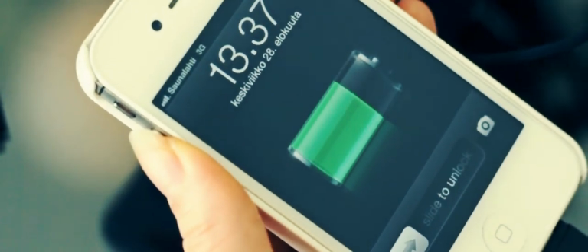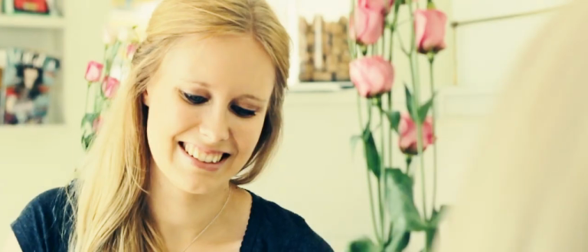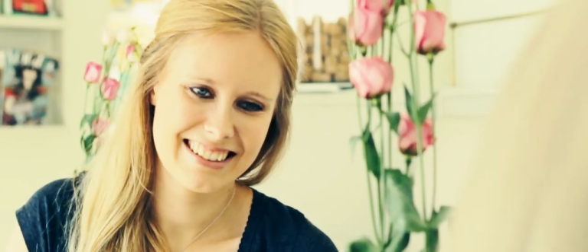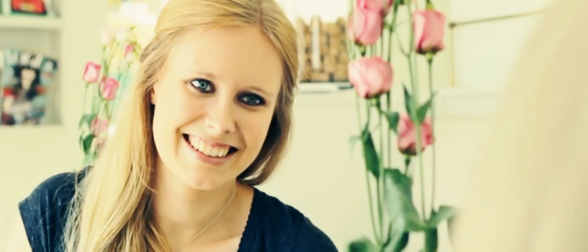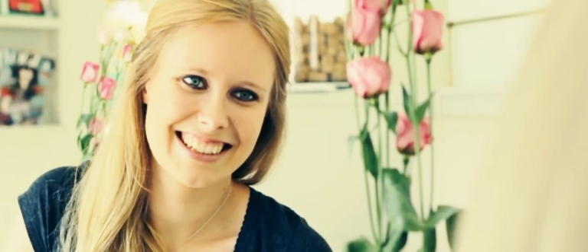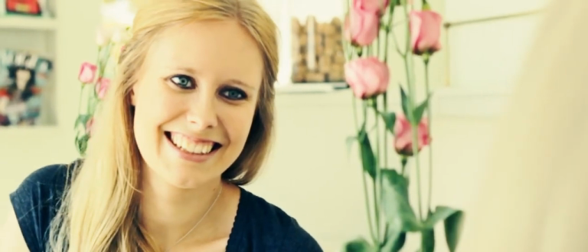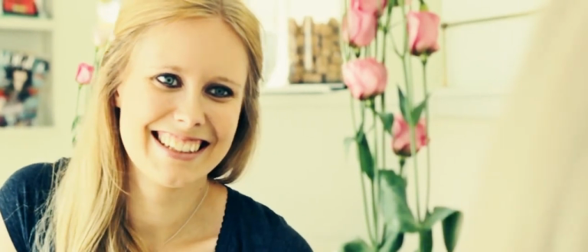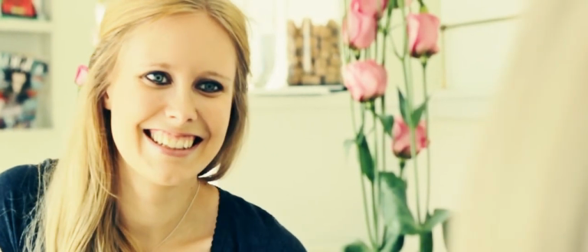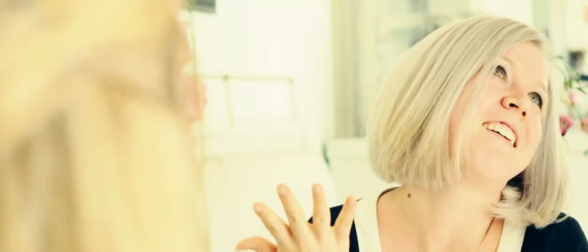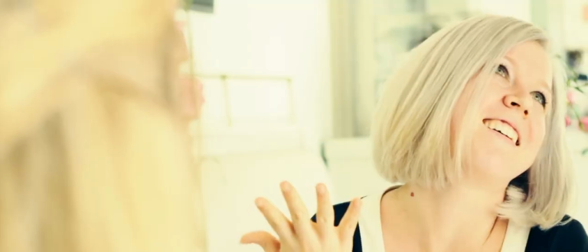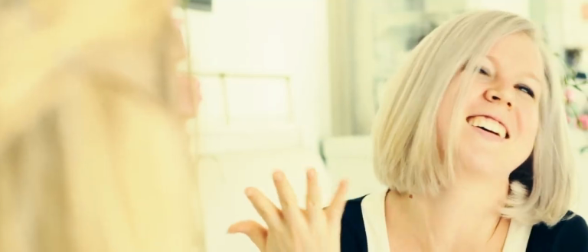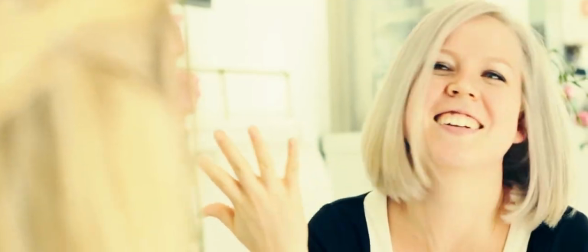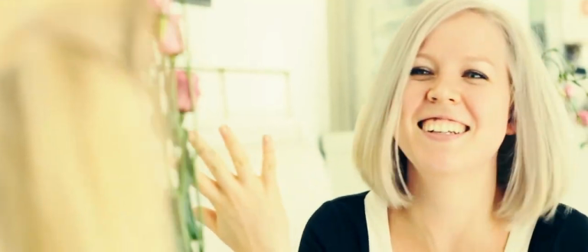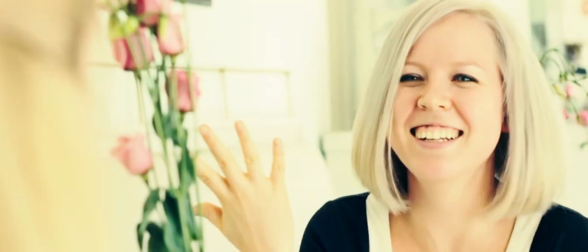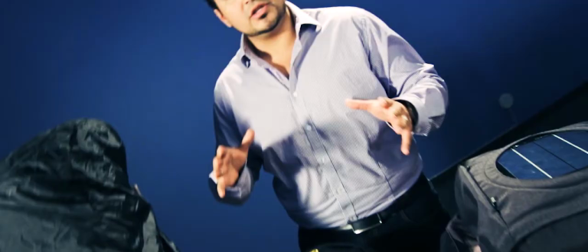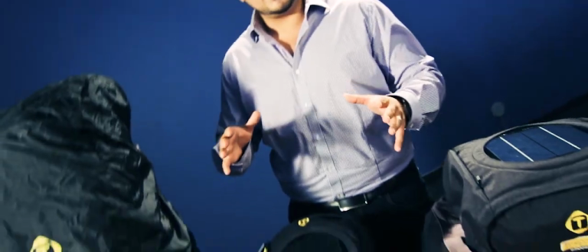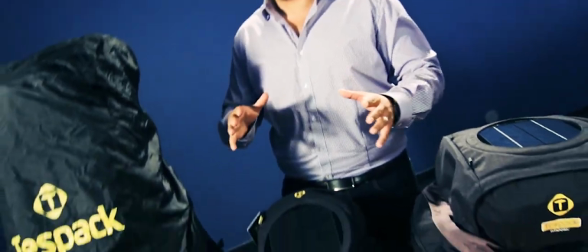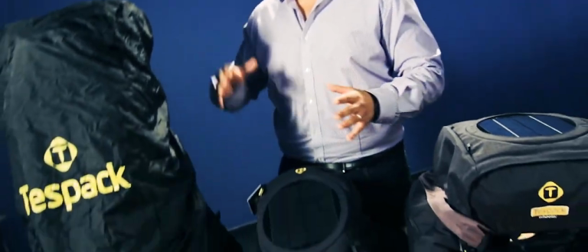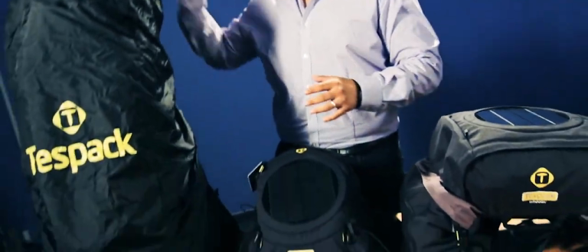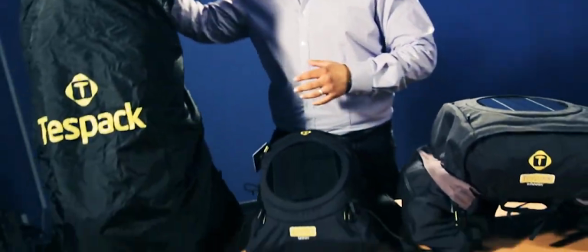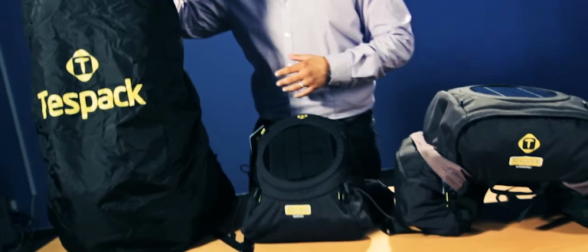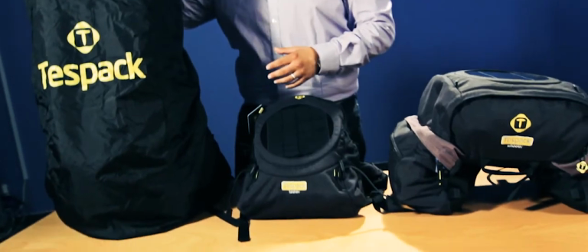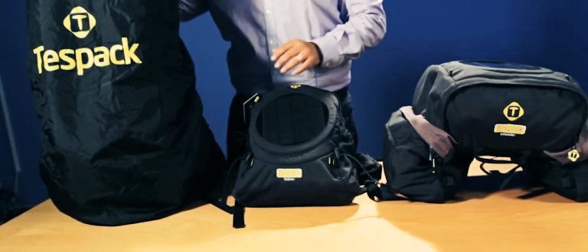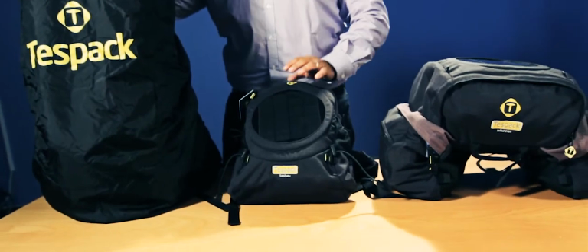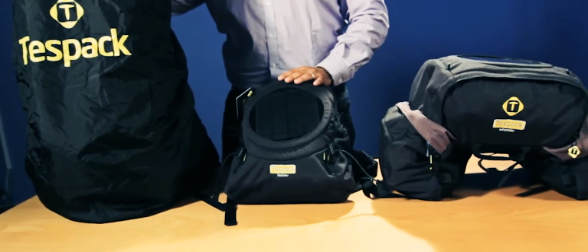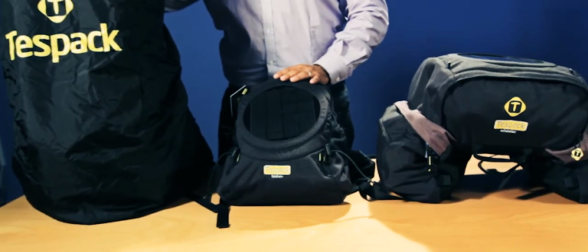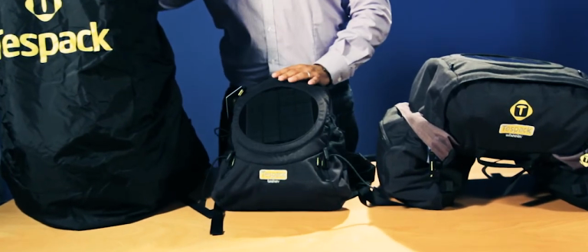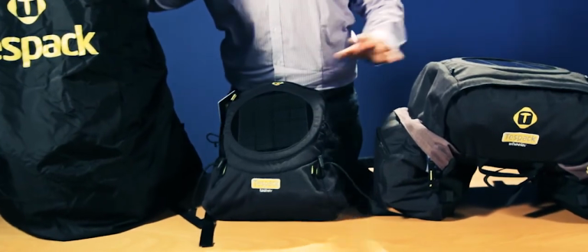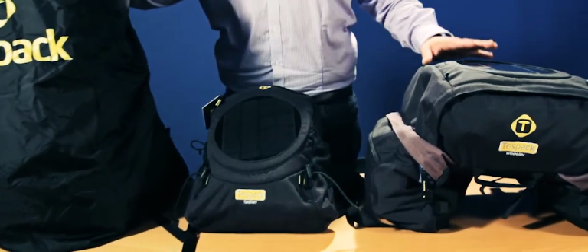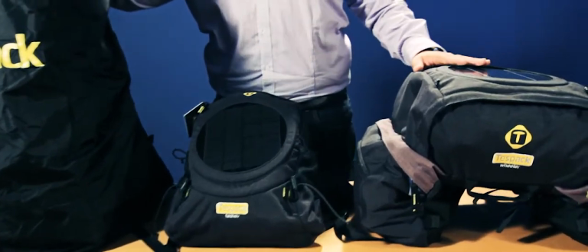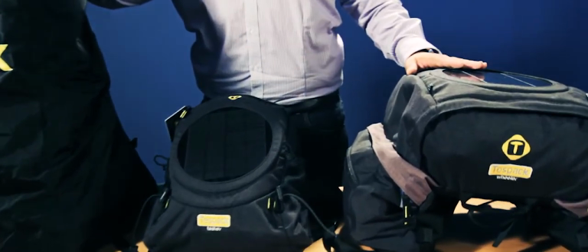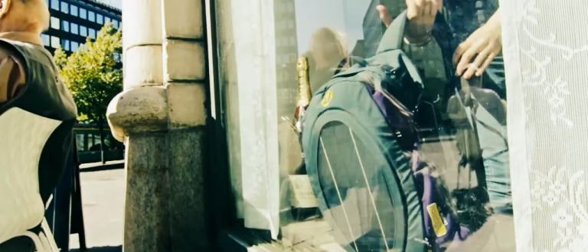TestPack has the world's first professional solar system backpacks for climbing, for fishing, and for cycling.